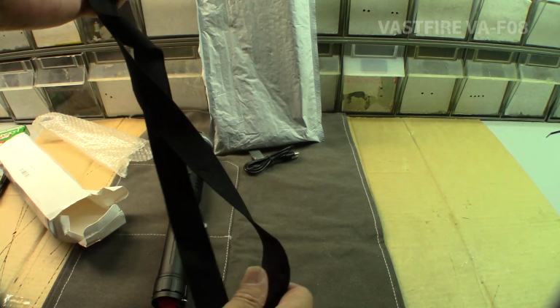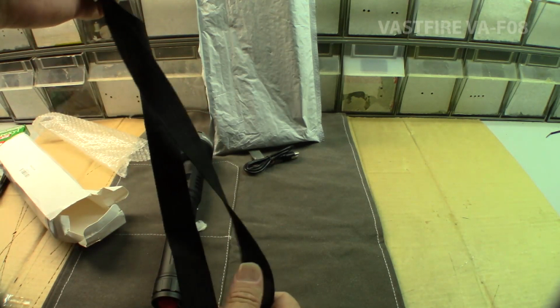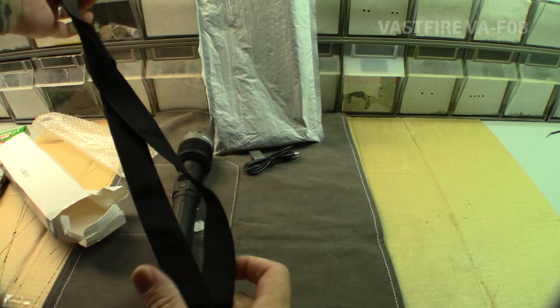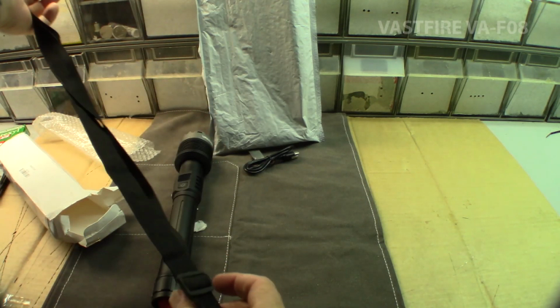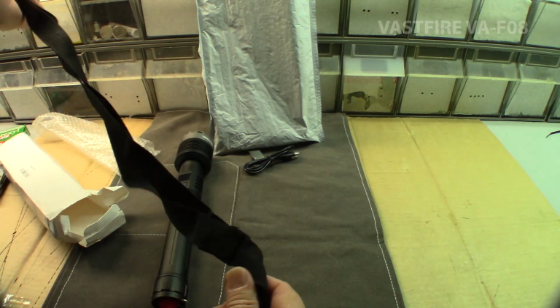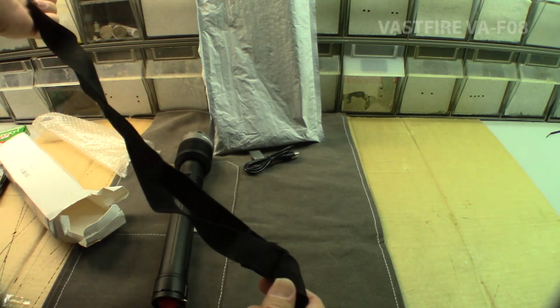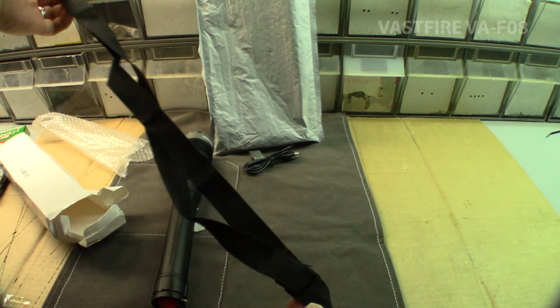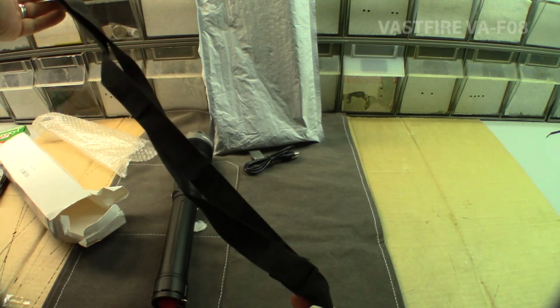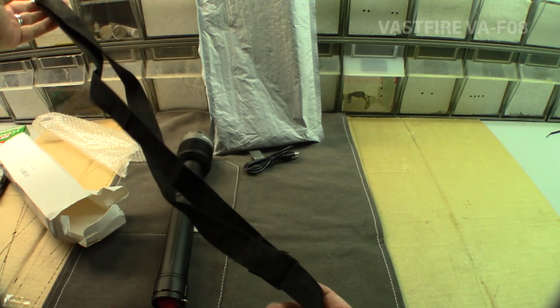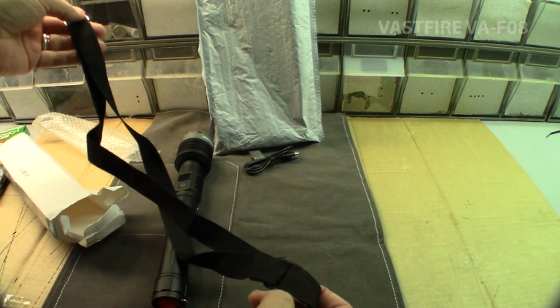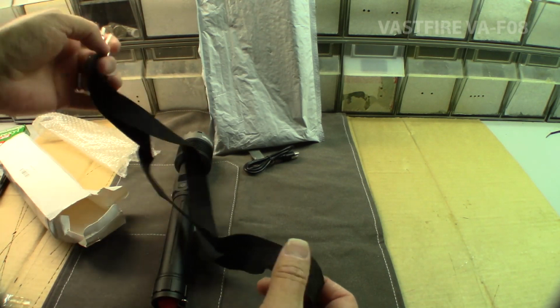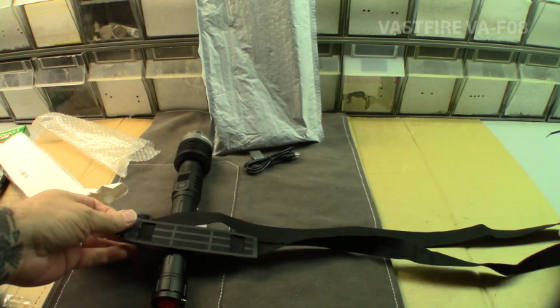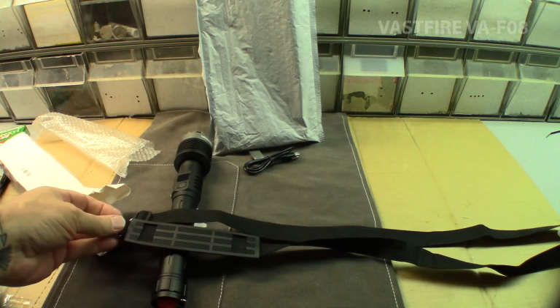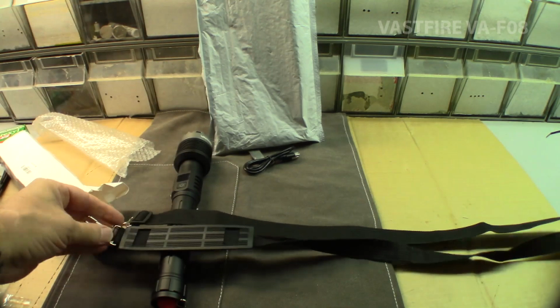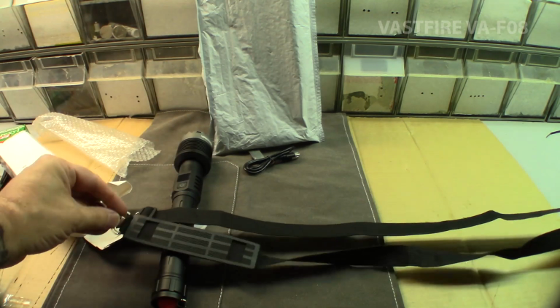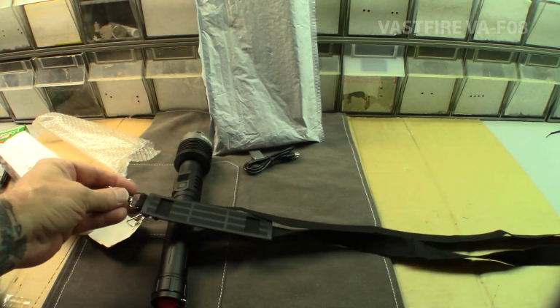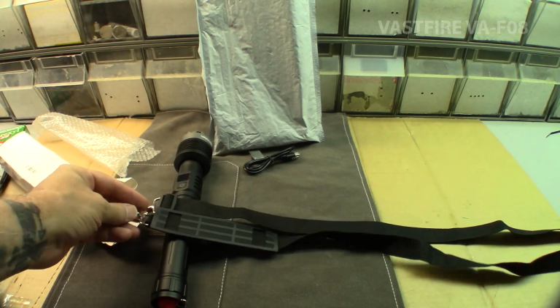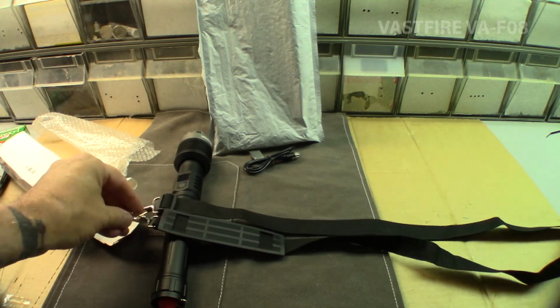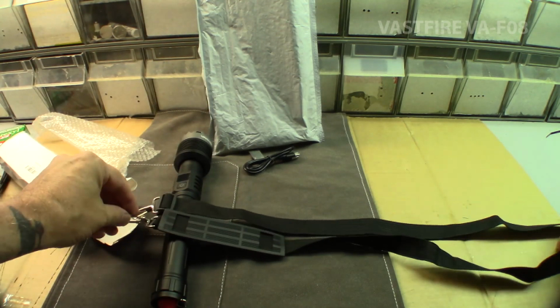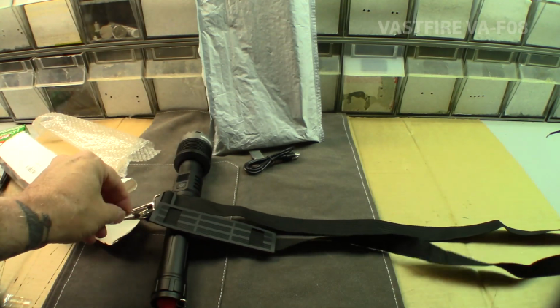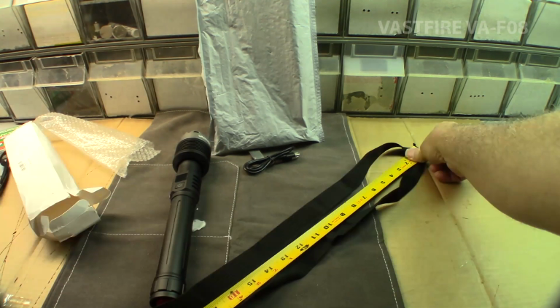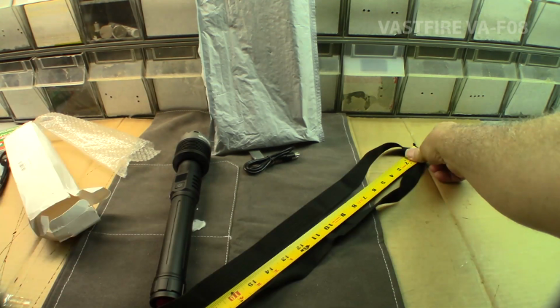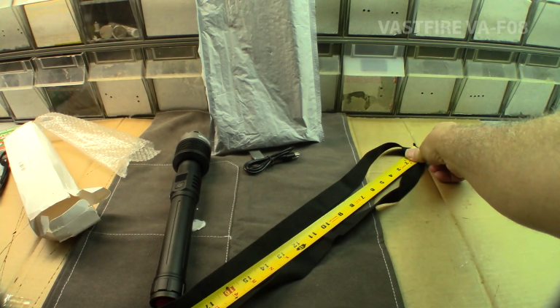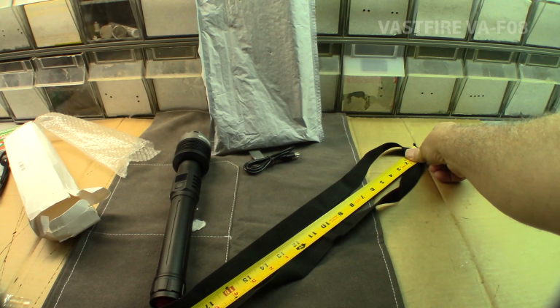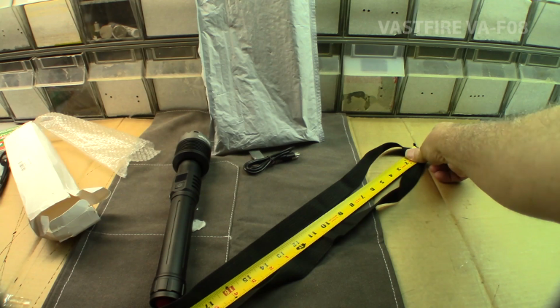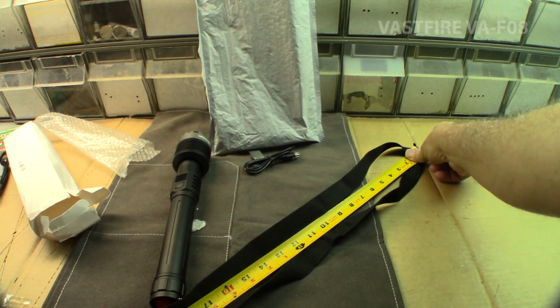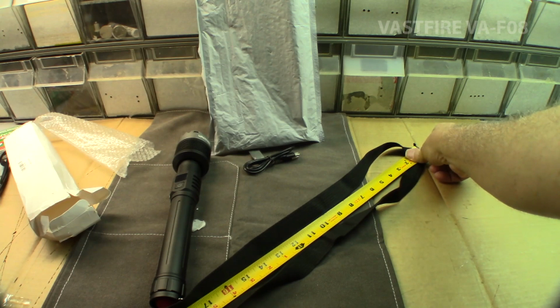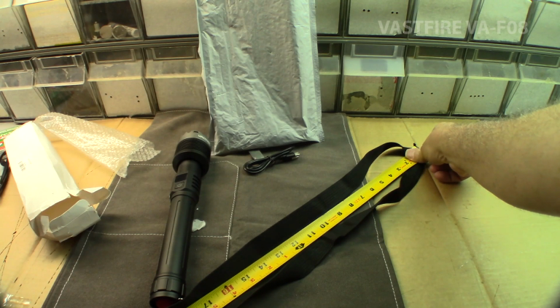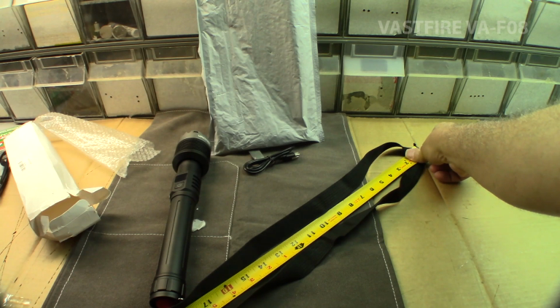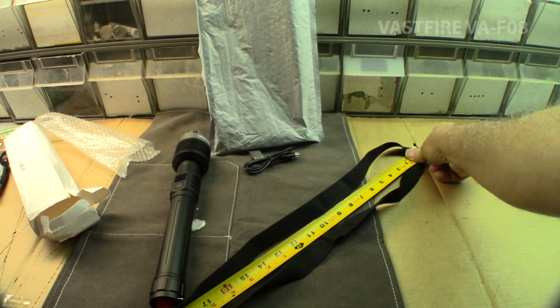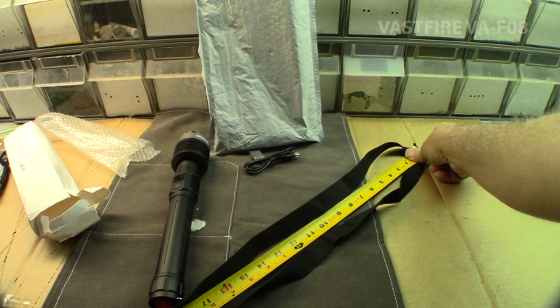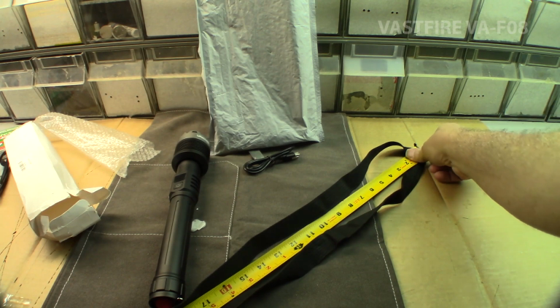It's expandable — looks like it gets pretty long. If I had a tape measure I'd measure that. Alright, so 48 inches.